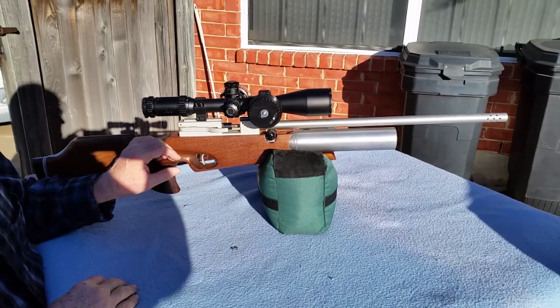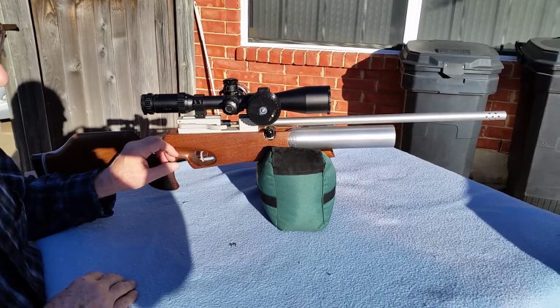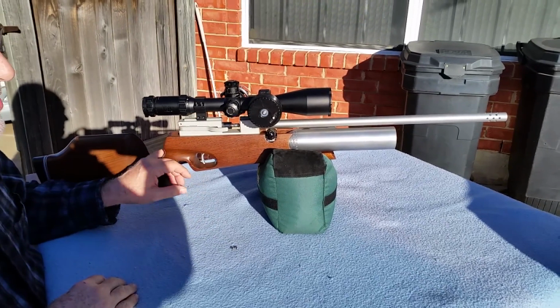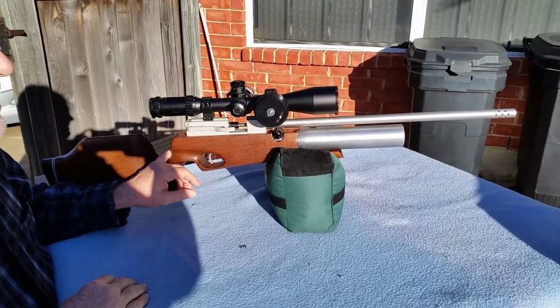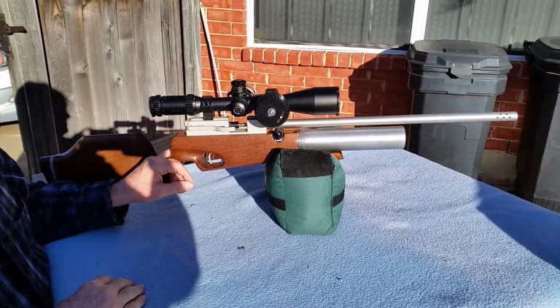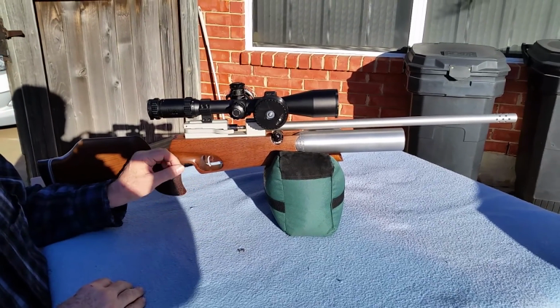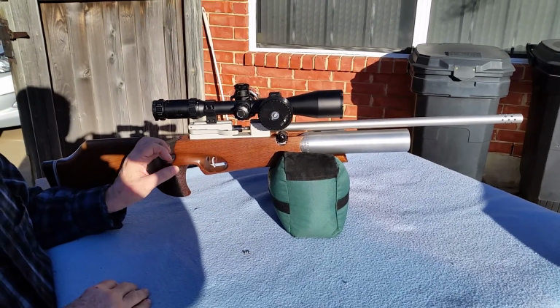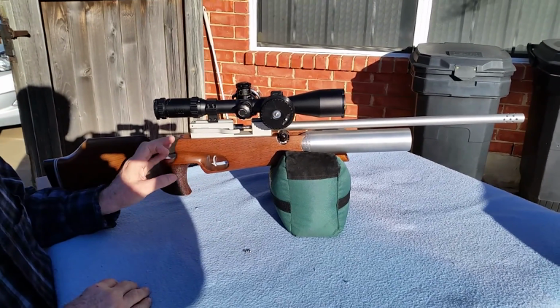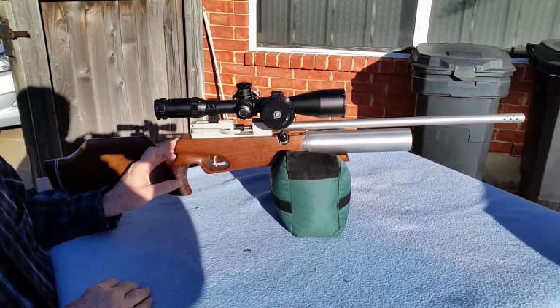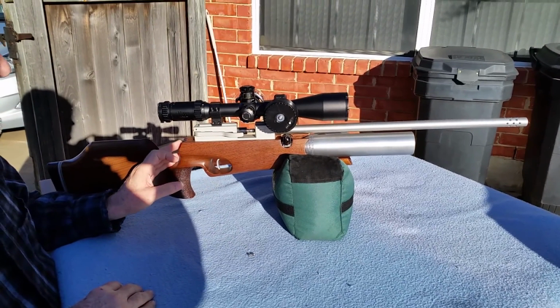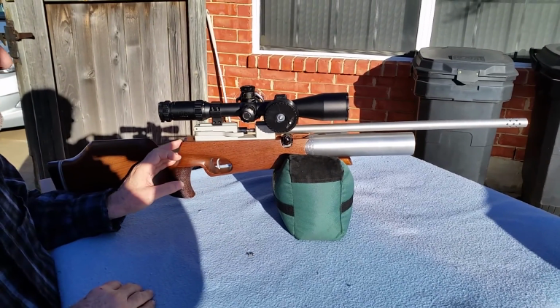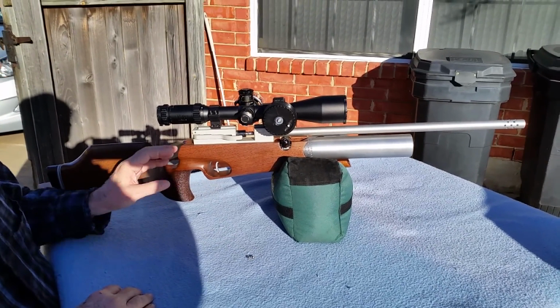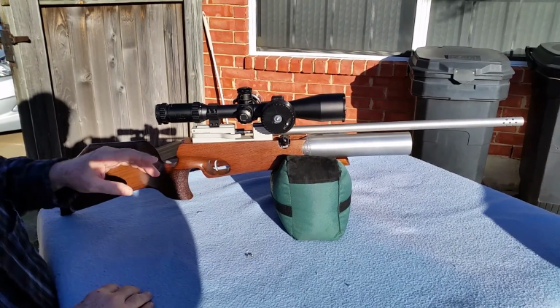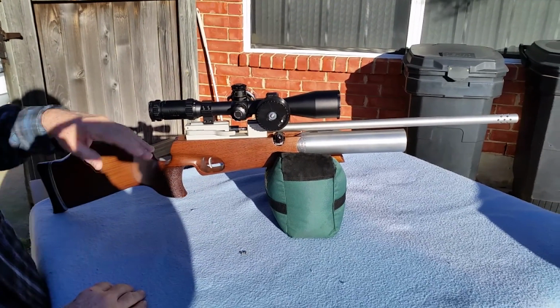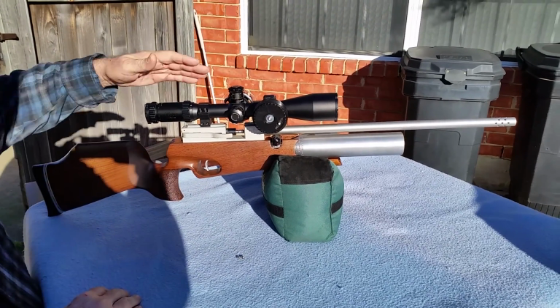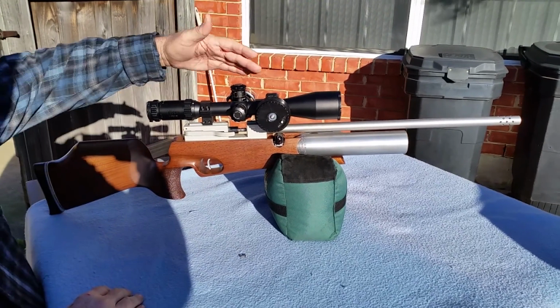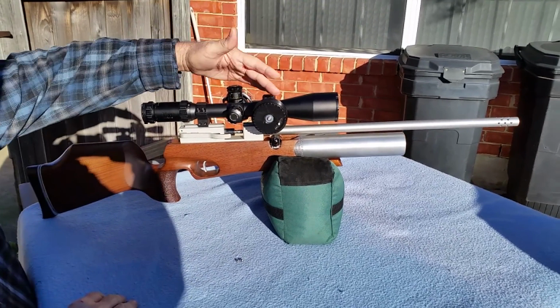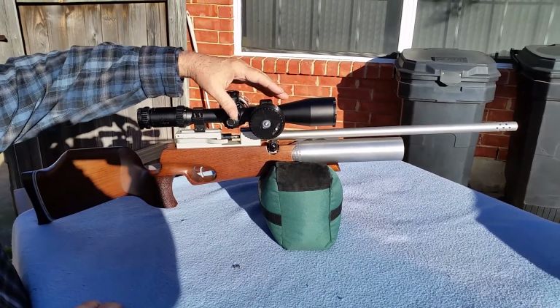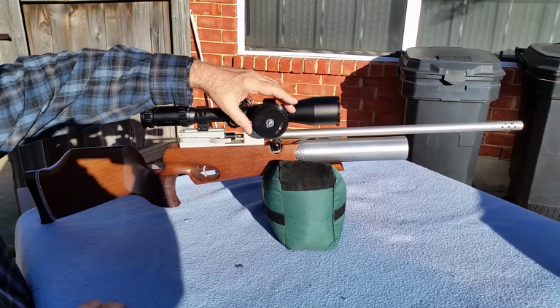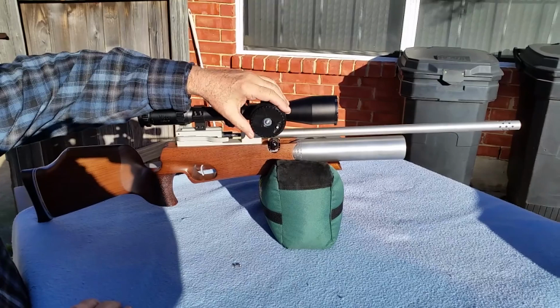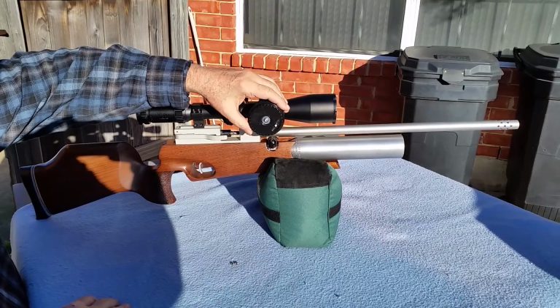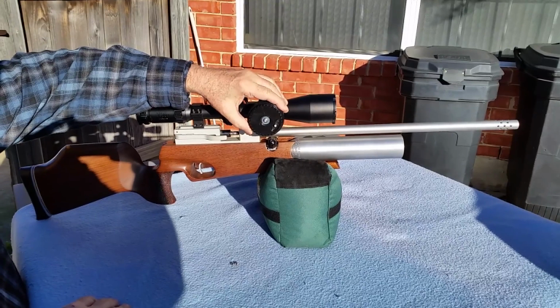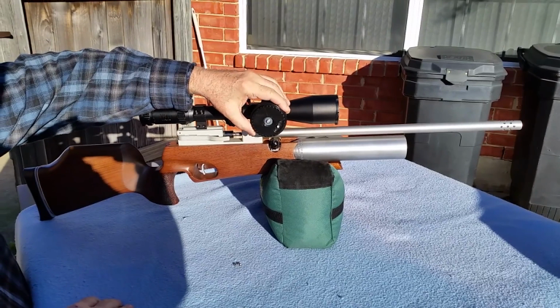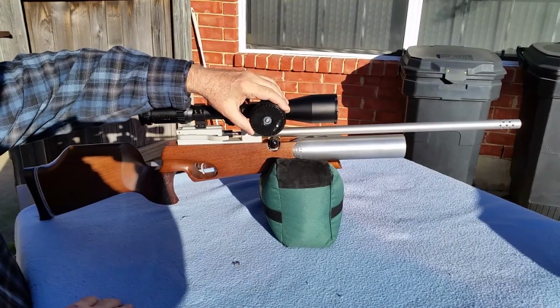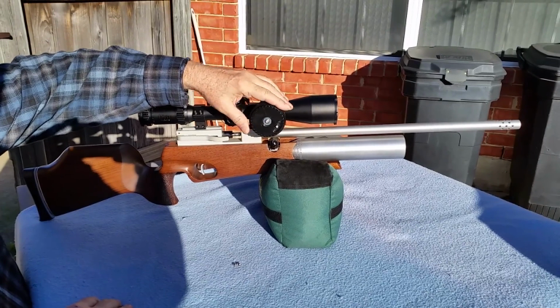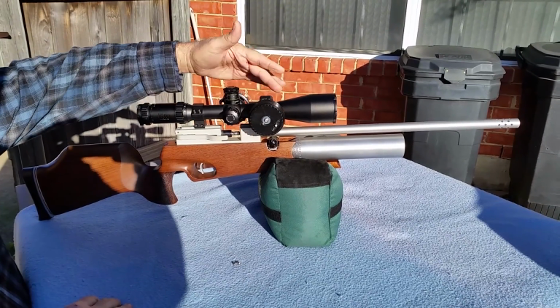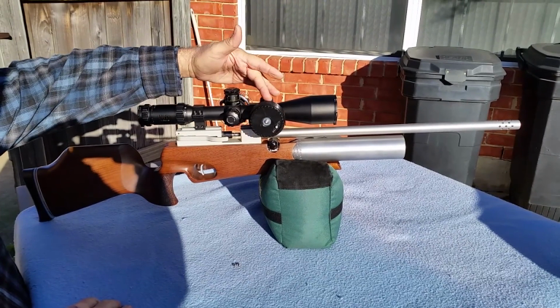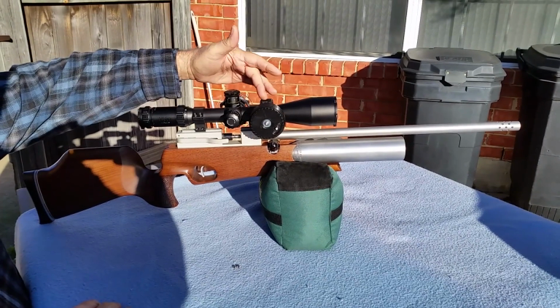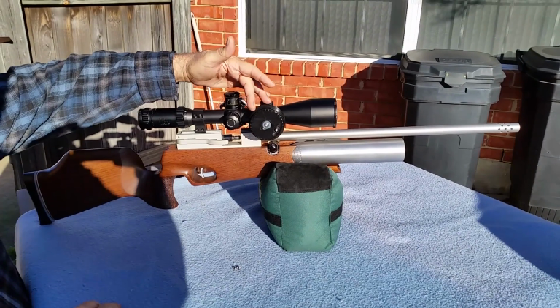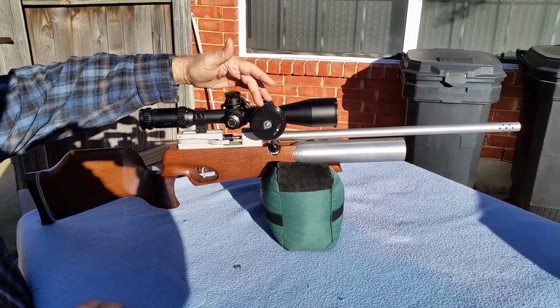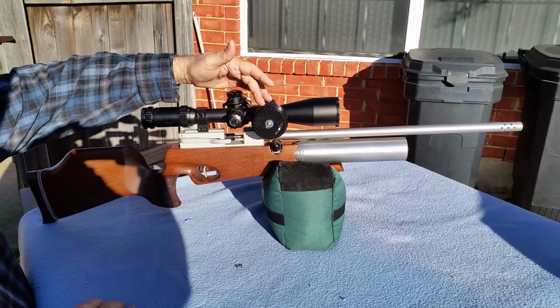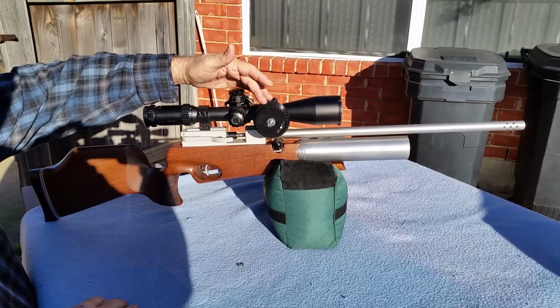I'd like to show you my Field Target Pellet Dispenser. As you can see, it's a rotary magazine that mounts on the rifle.